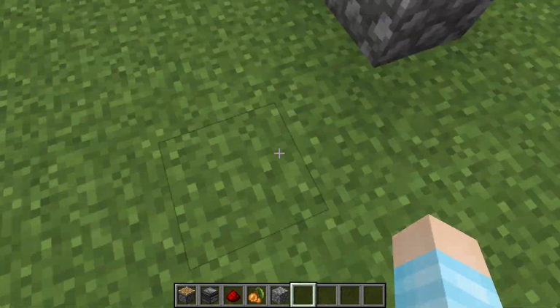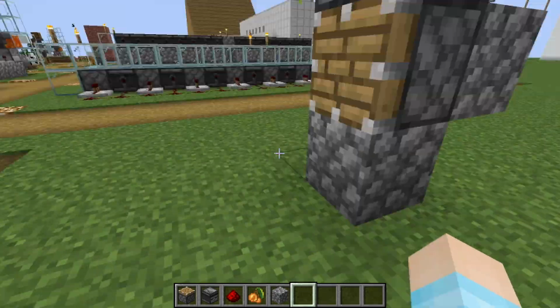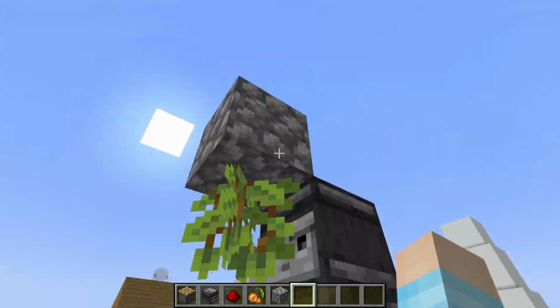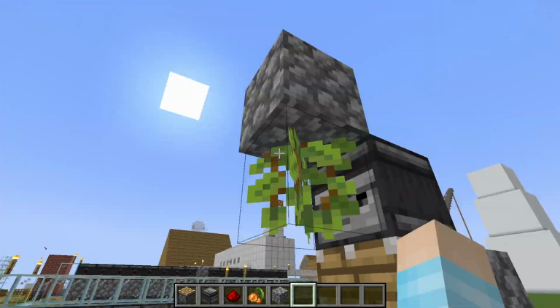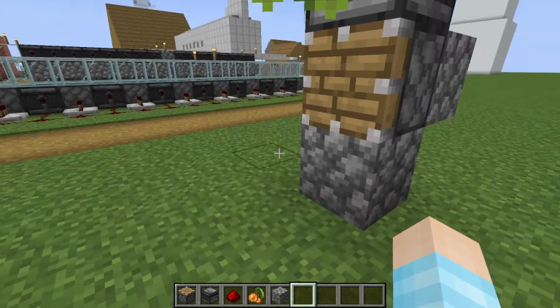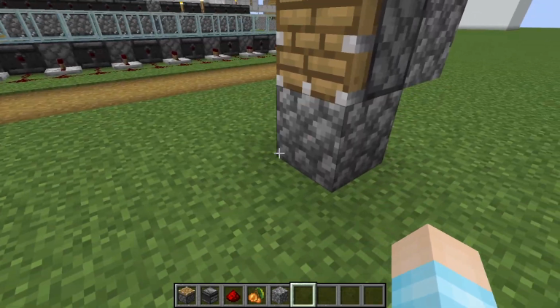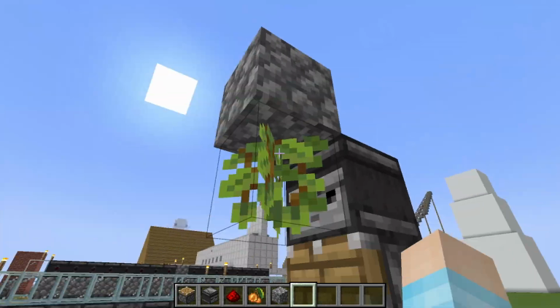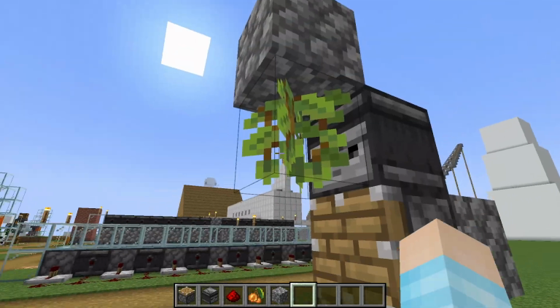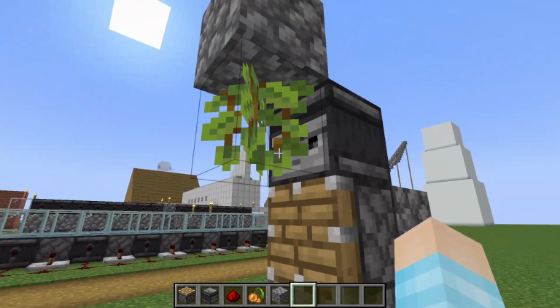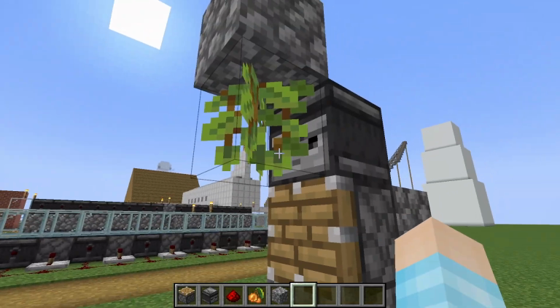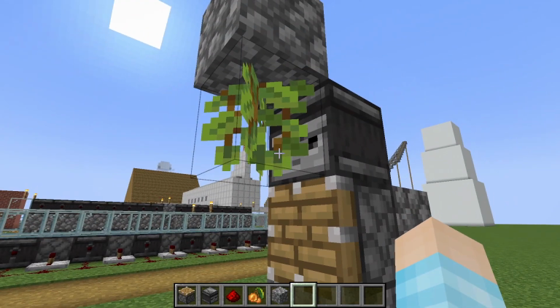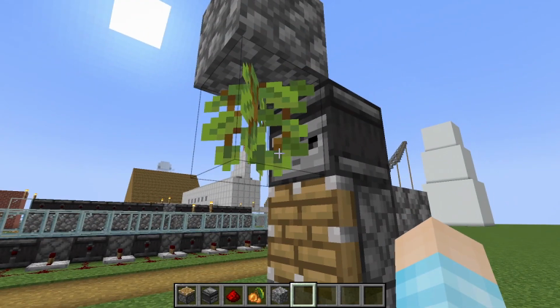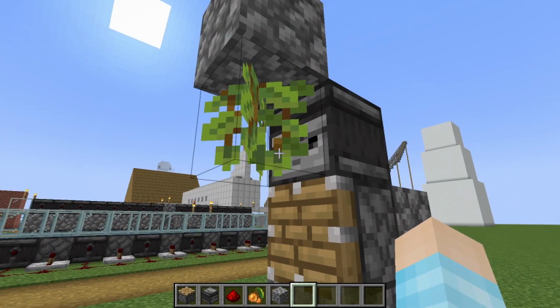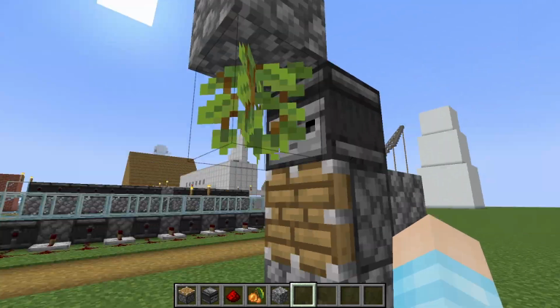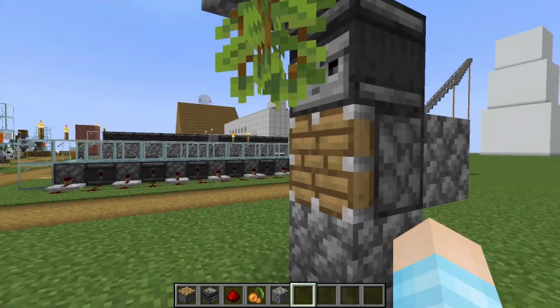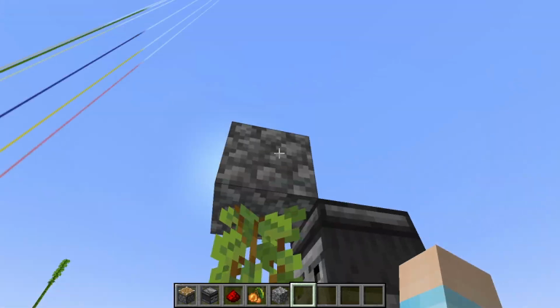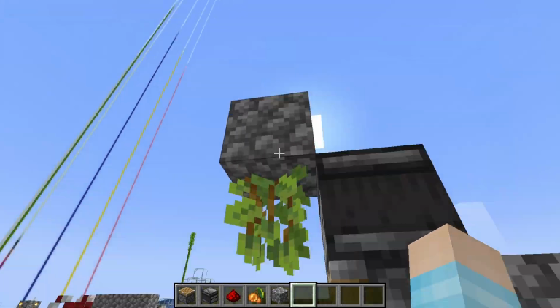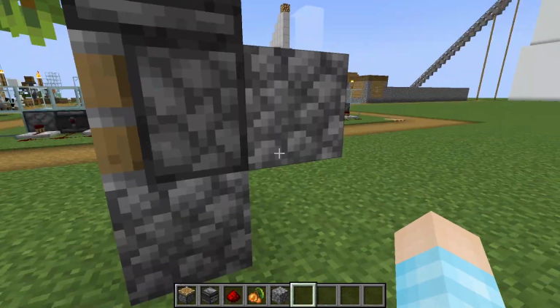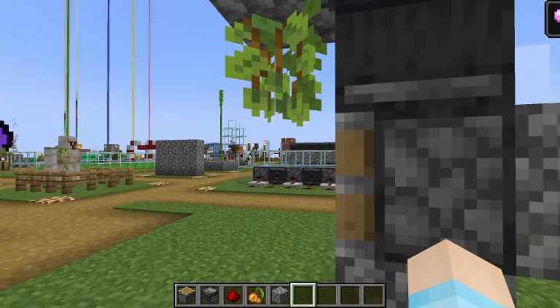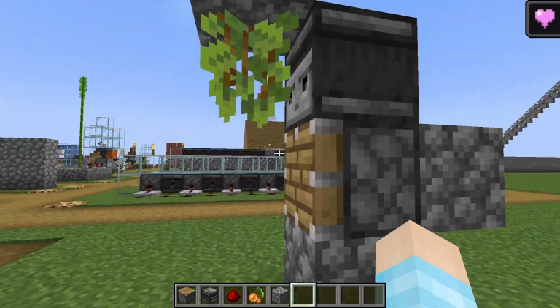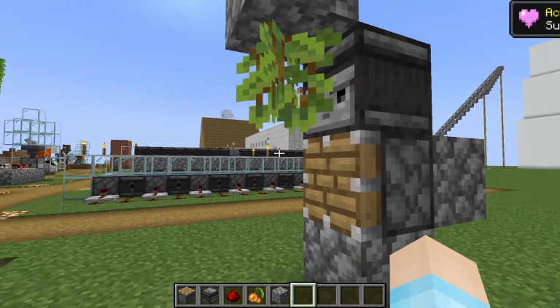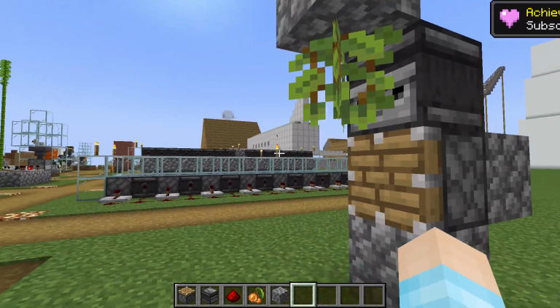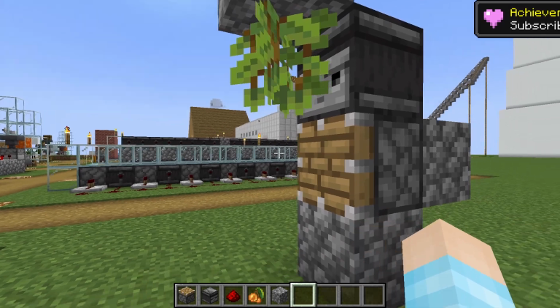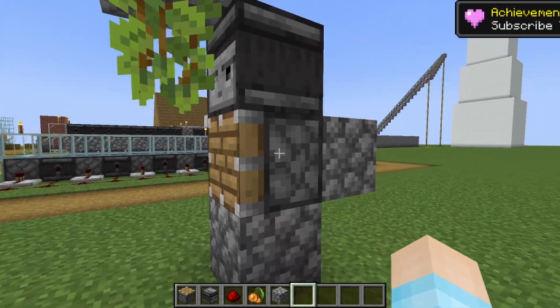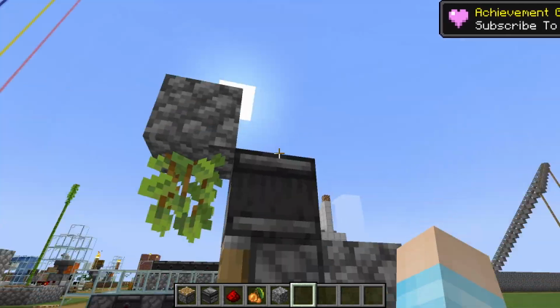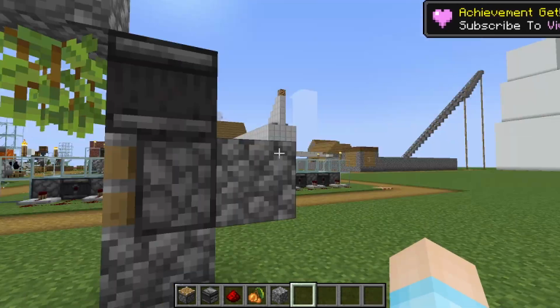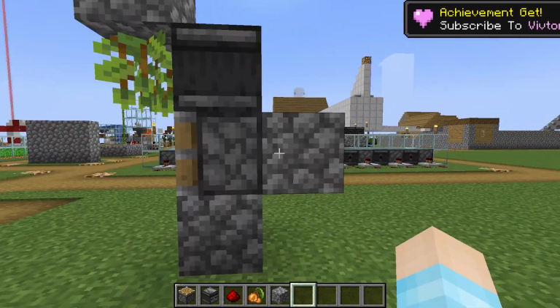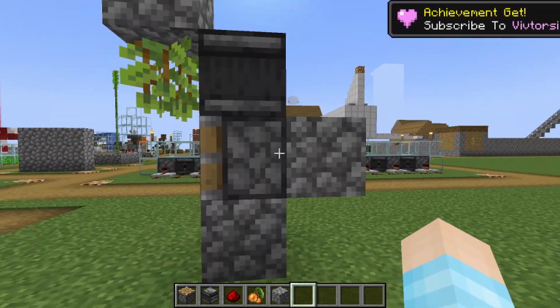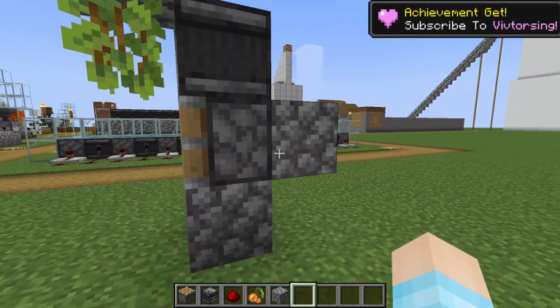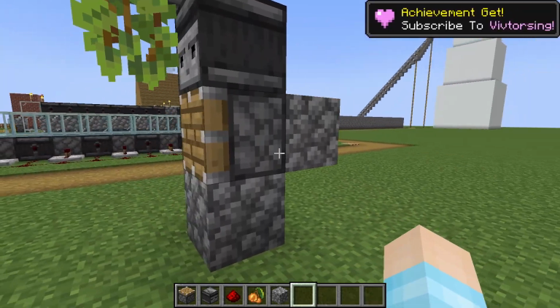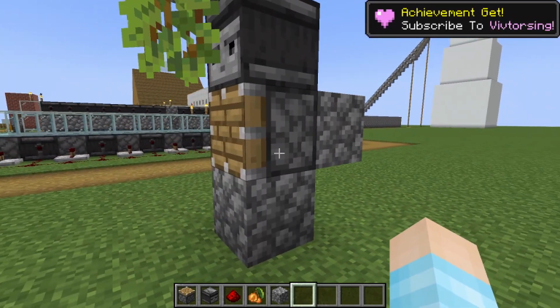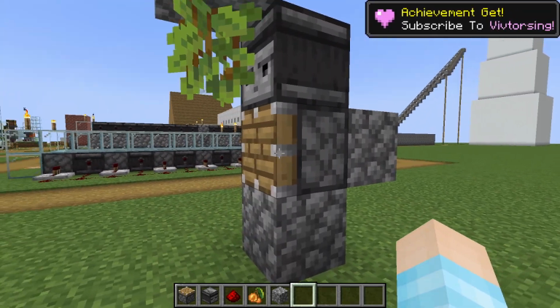You also need a hopper here and some glass around it so you can pick up the berries. That's the very simple version of the build.